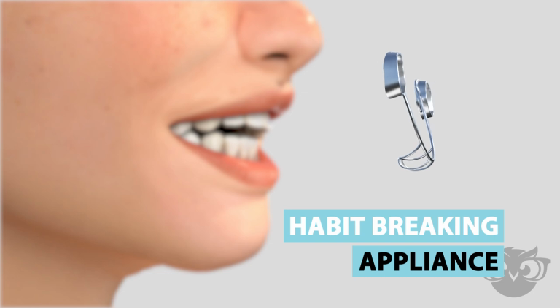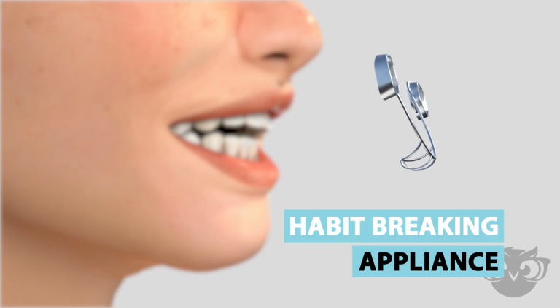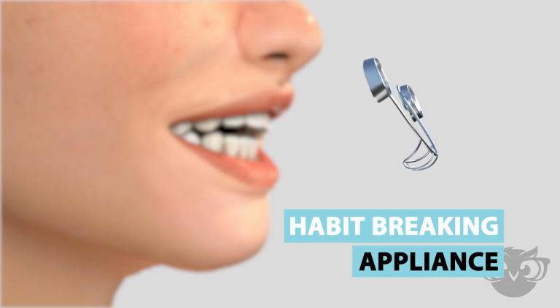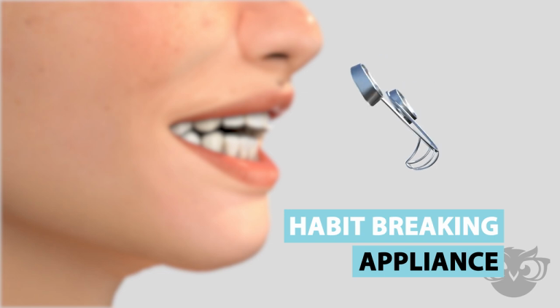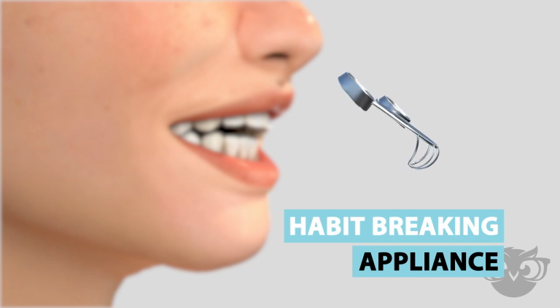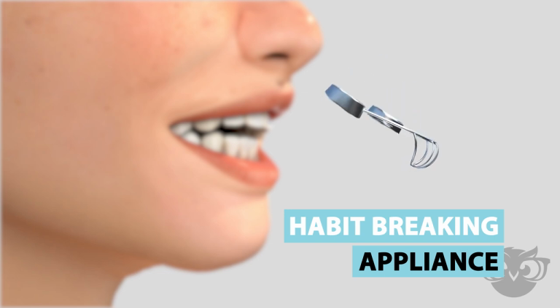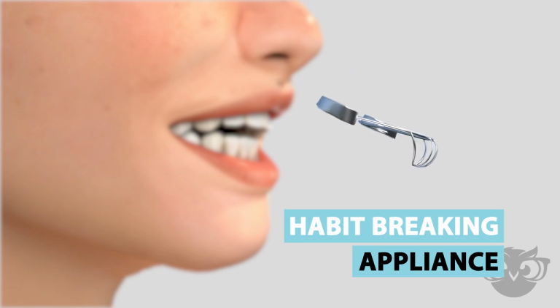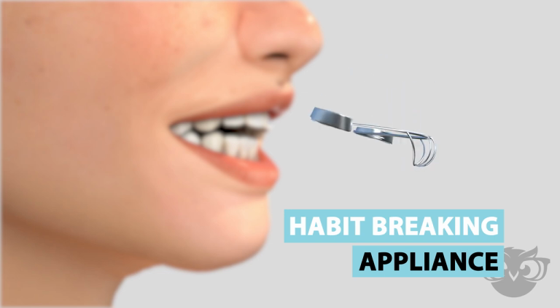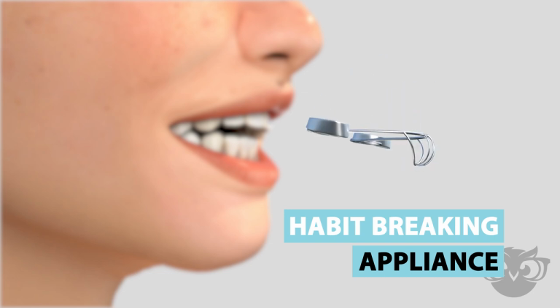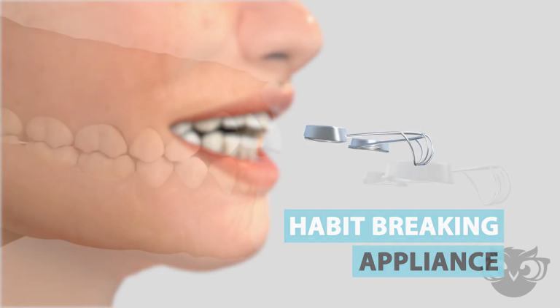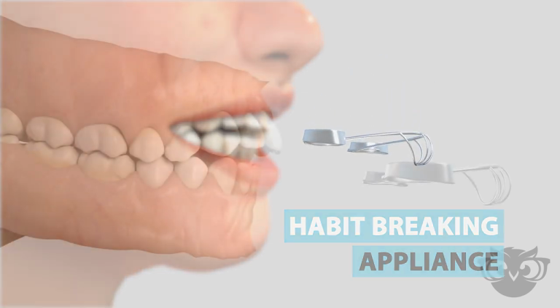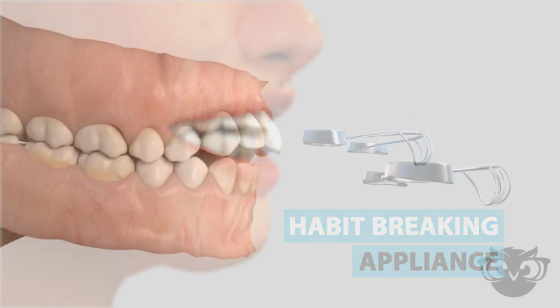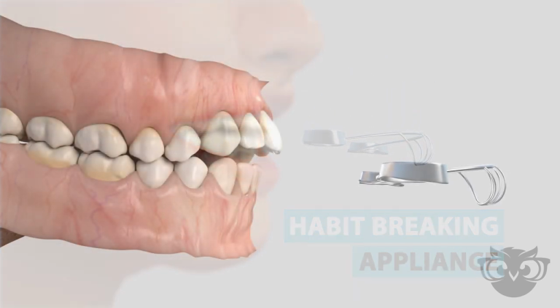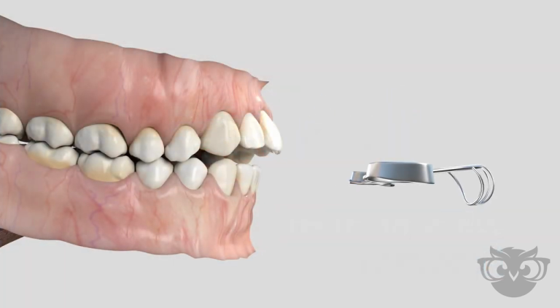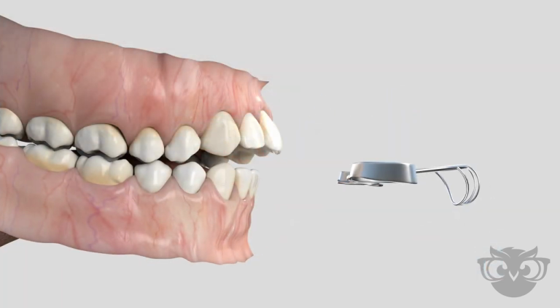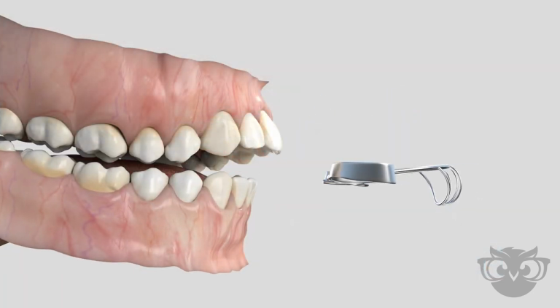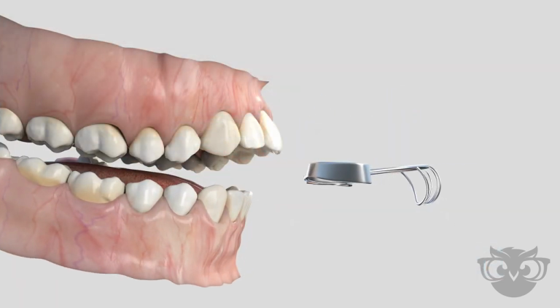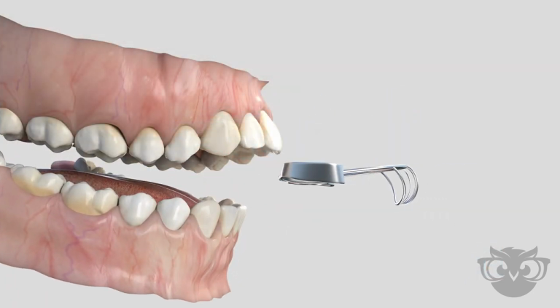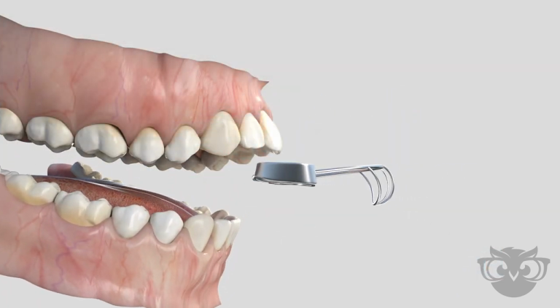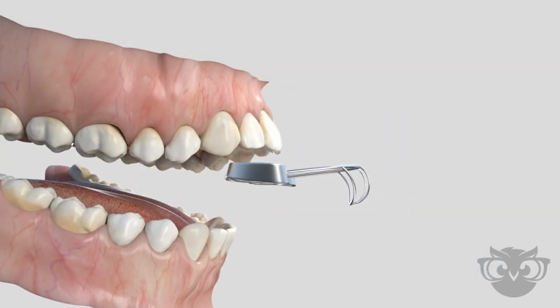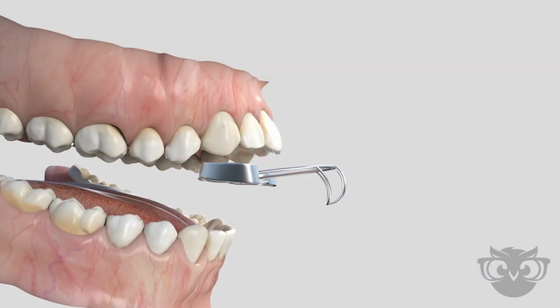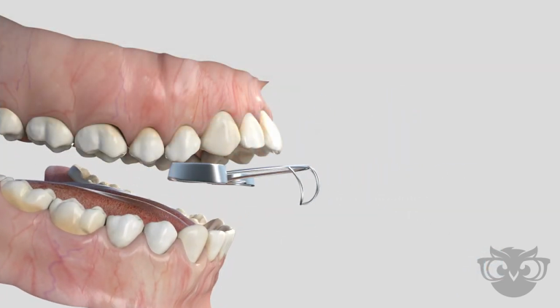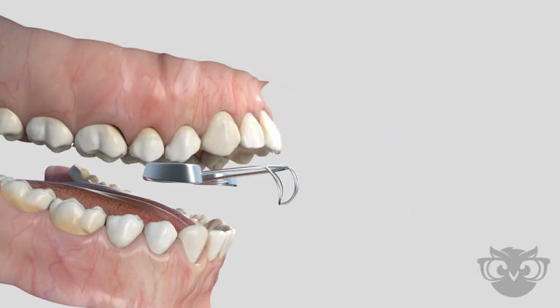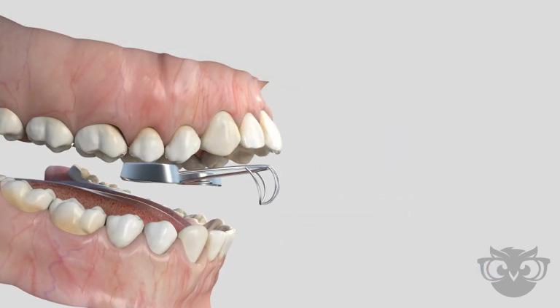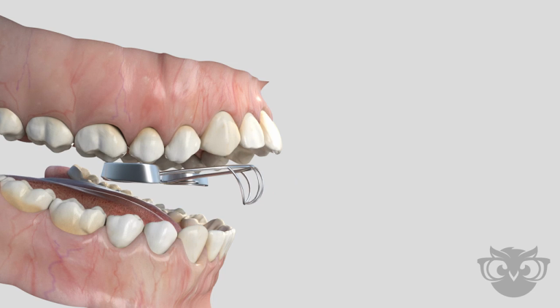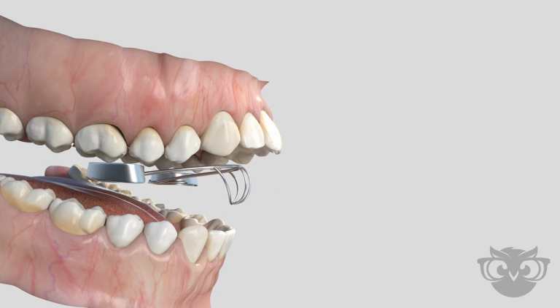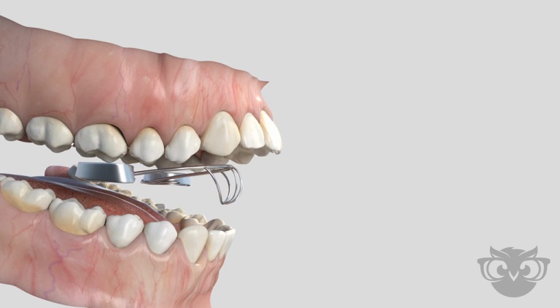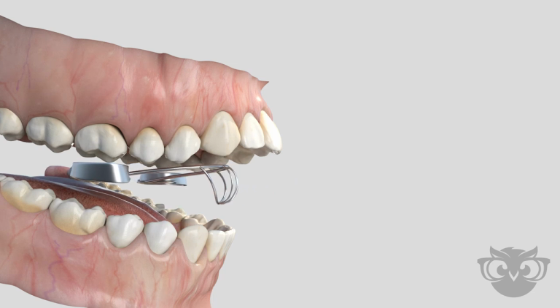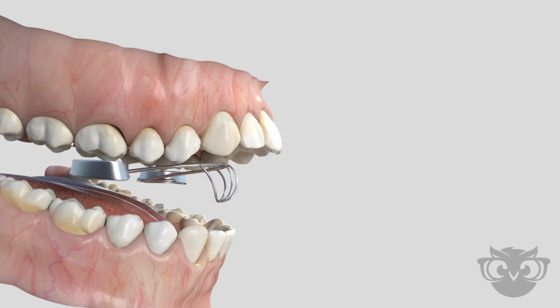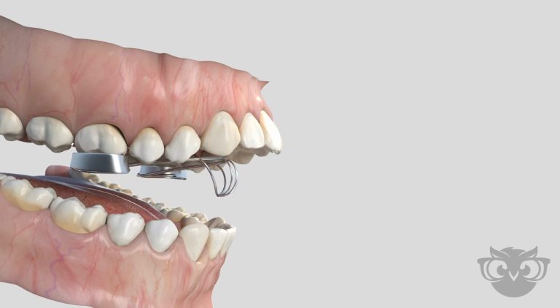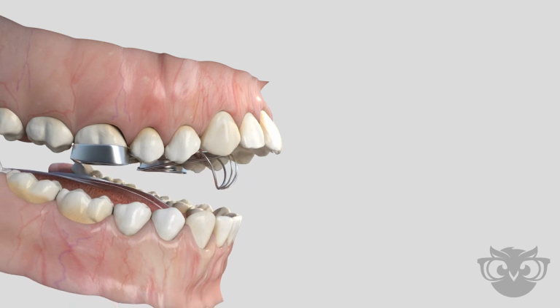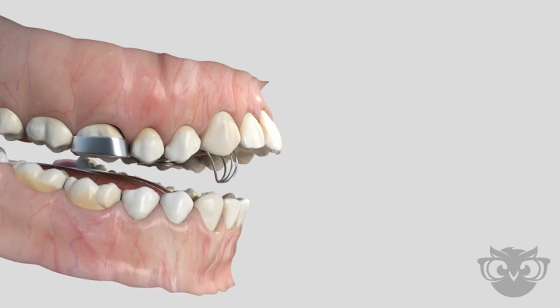The appliance is custom made for each patient's specific needs.